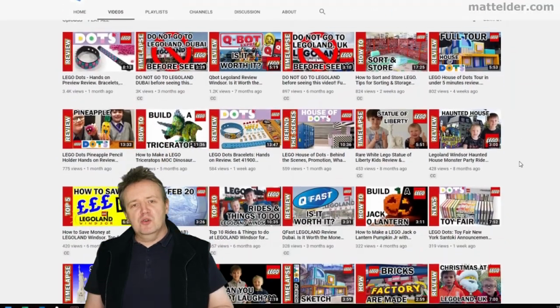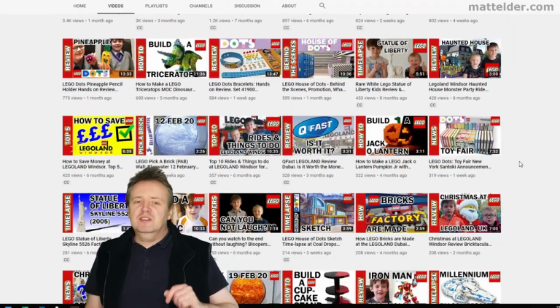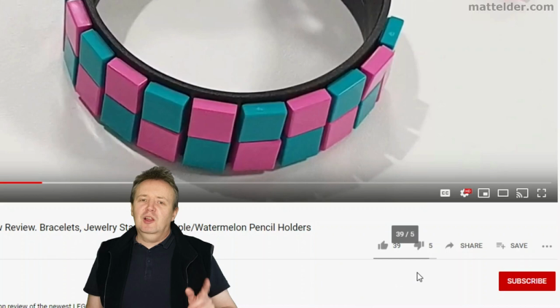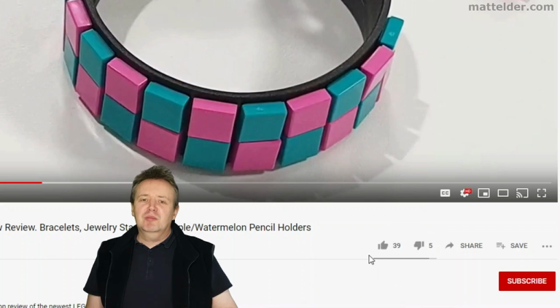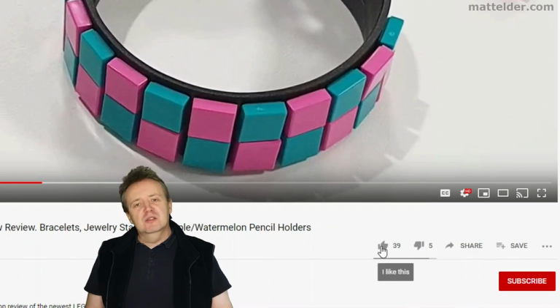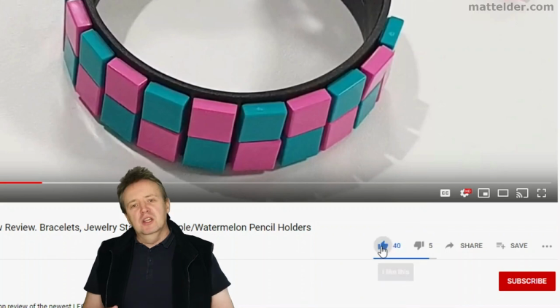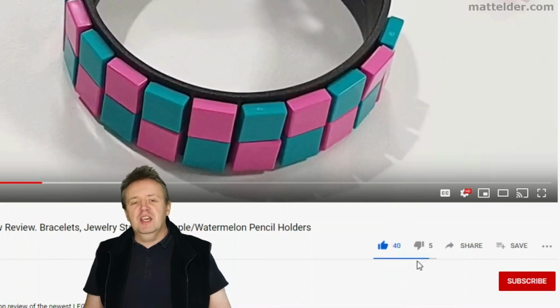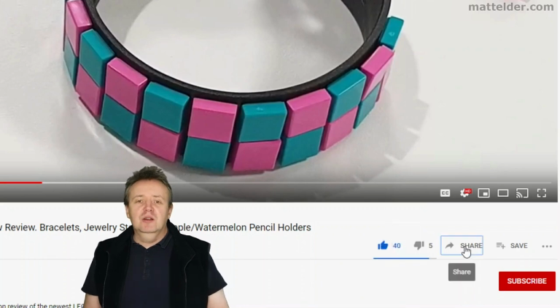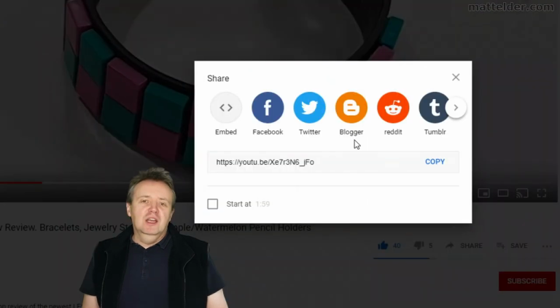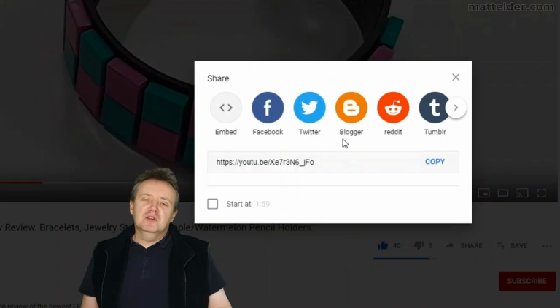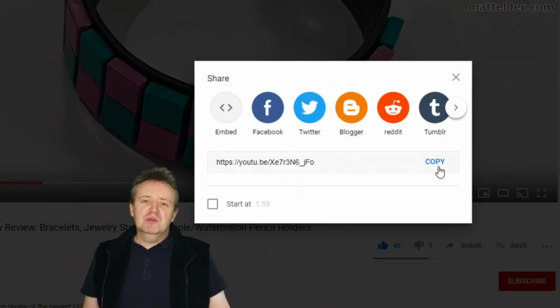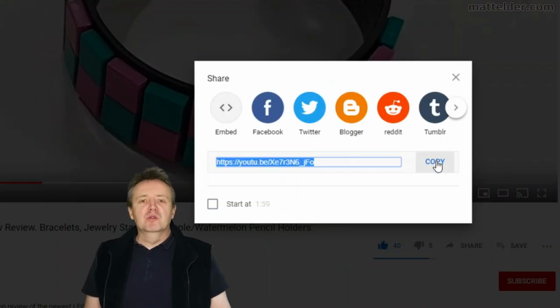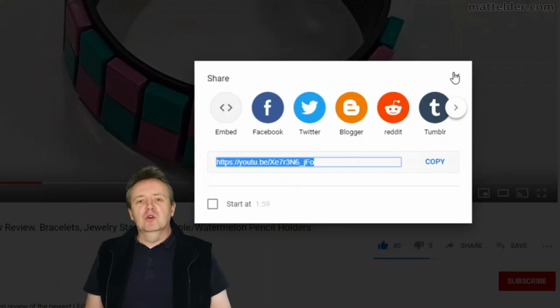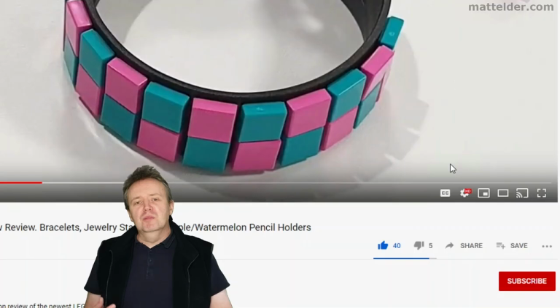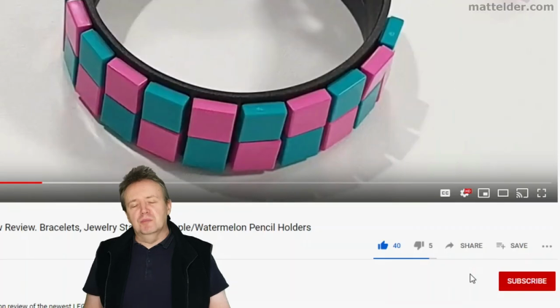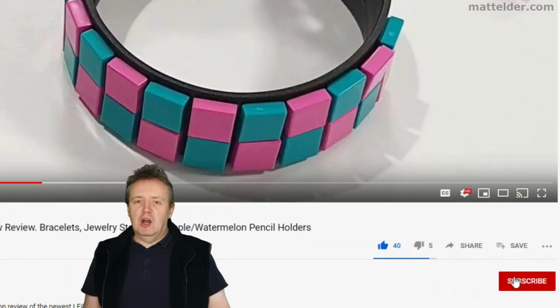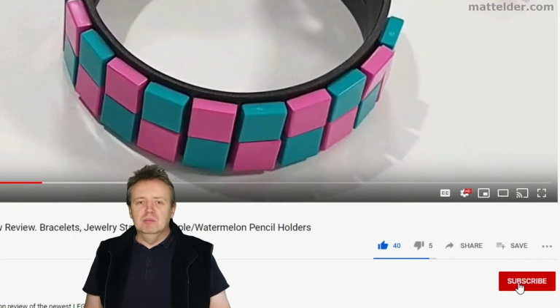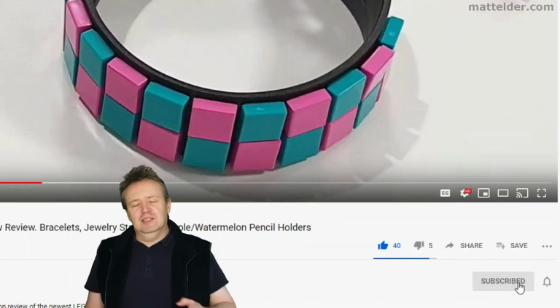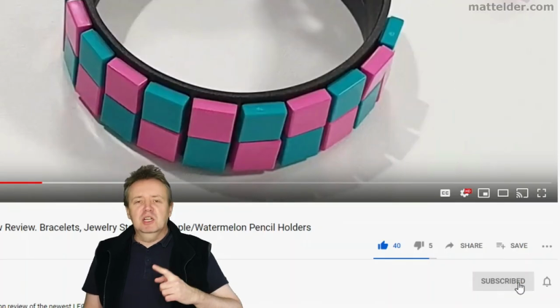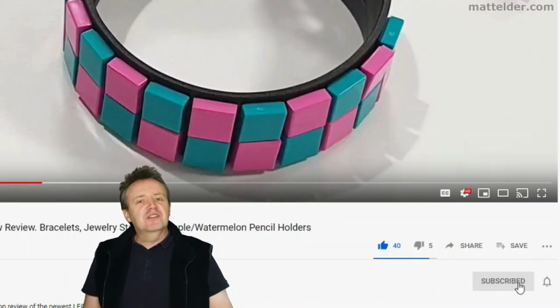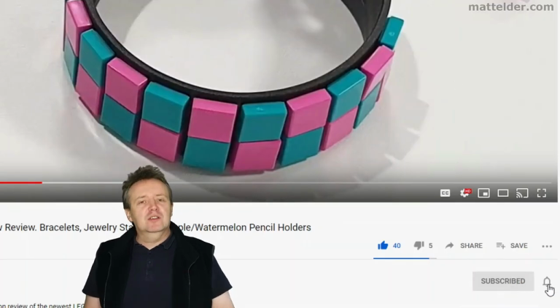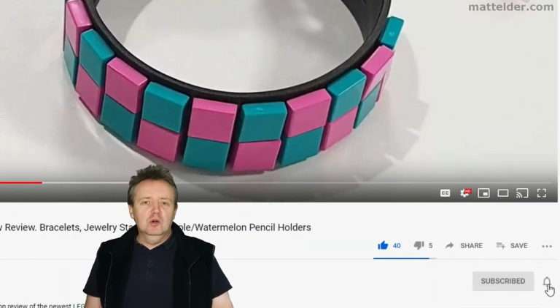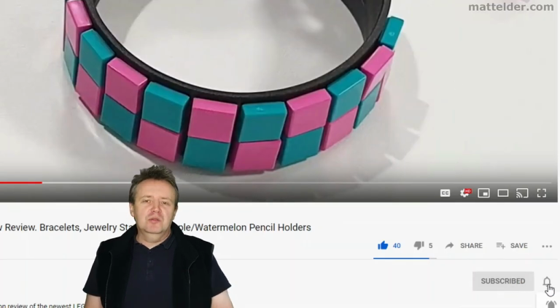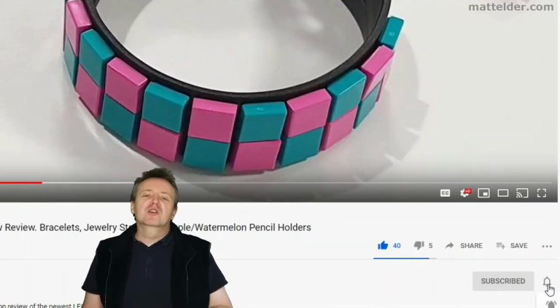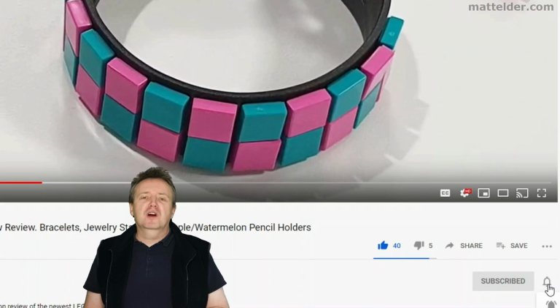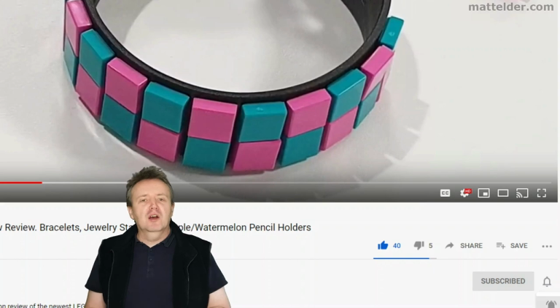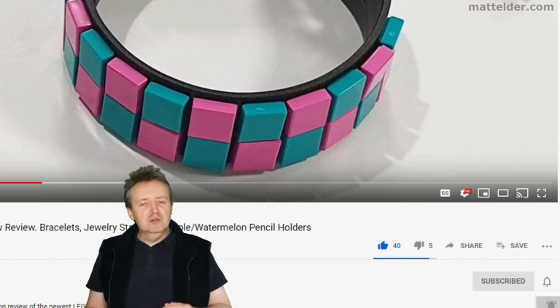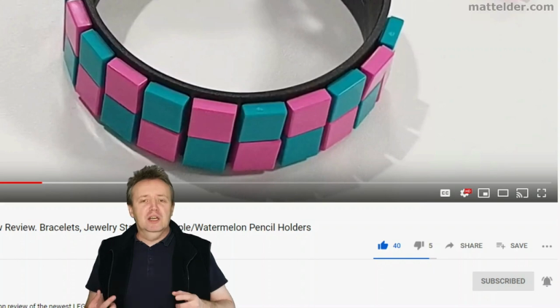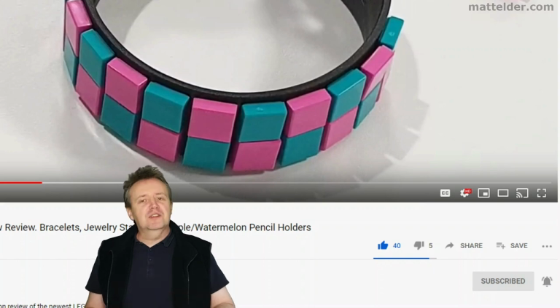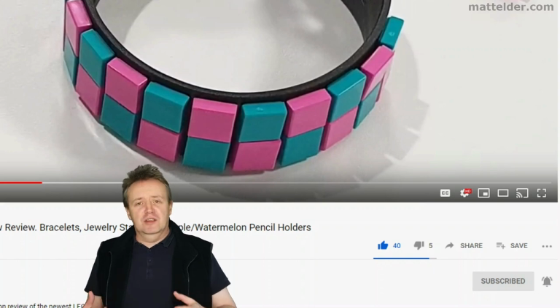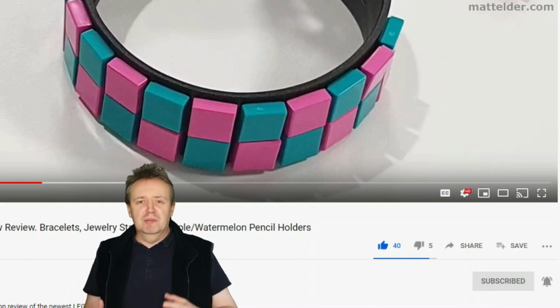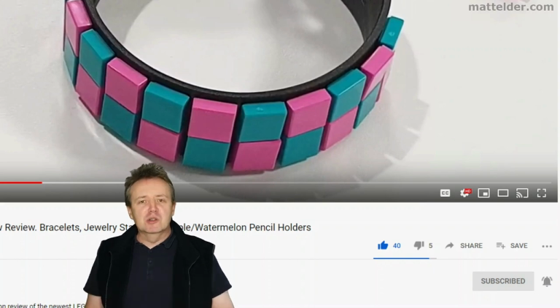Be sure to hit that like button, share, and if you want to be super awesome, subscribe. Click the bell and select all to be notified of new videos as they are uploaded.